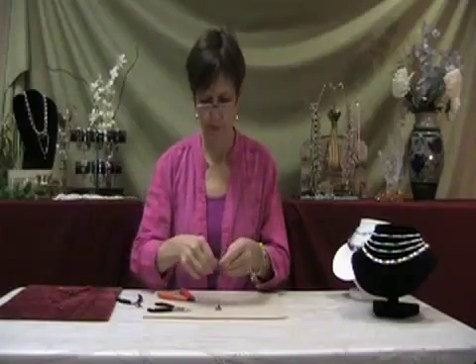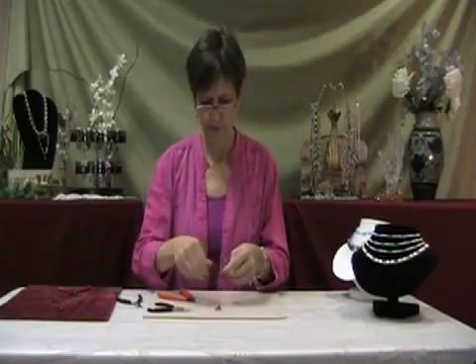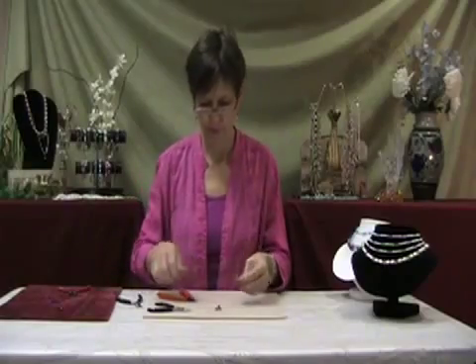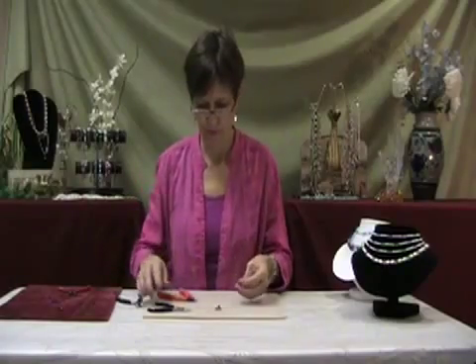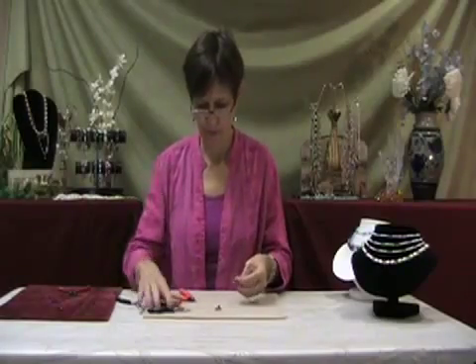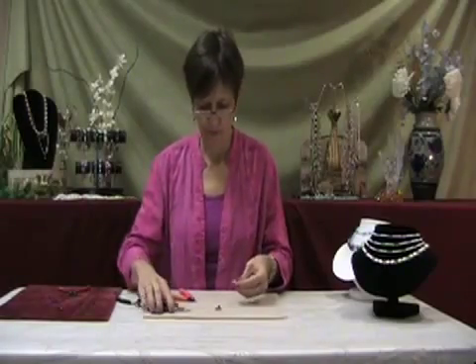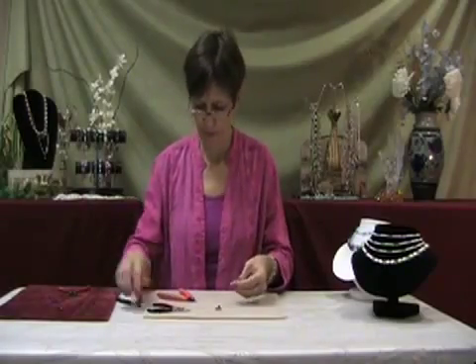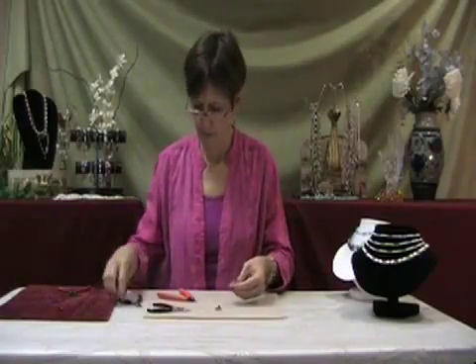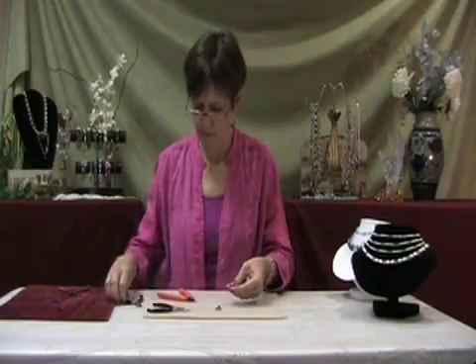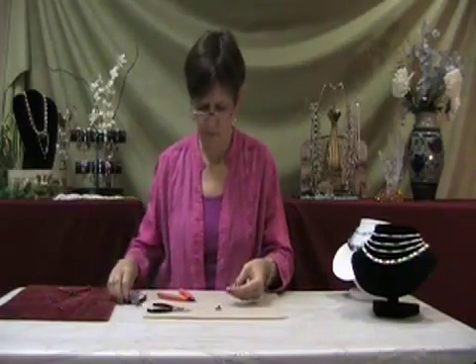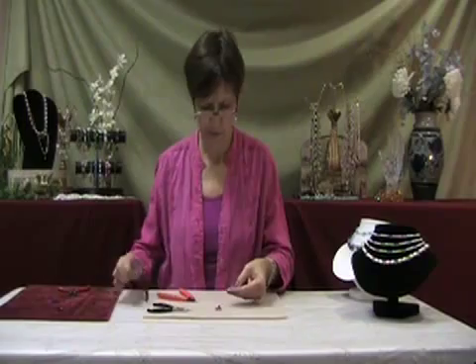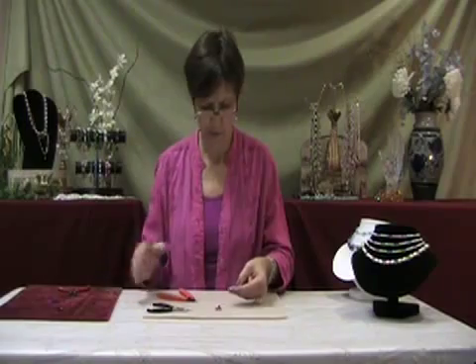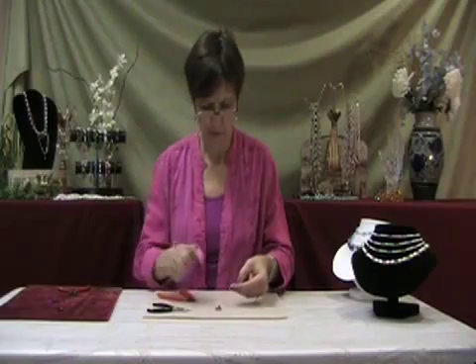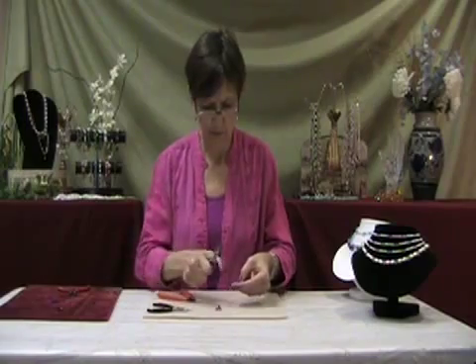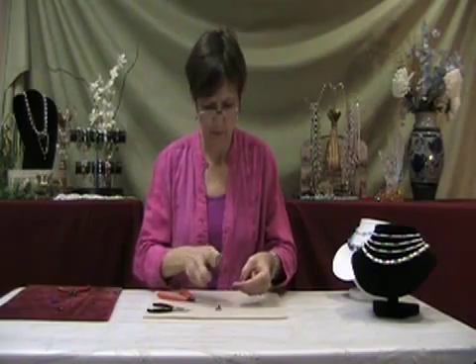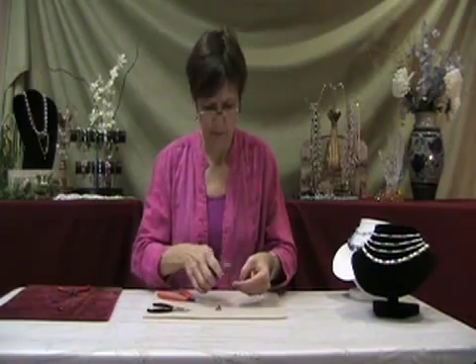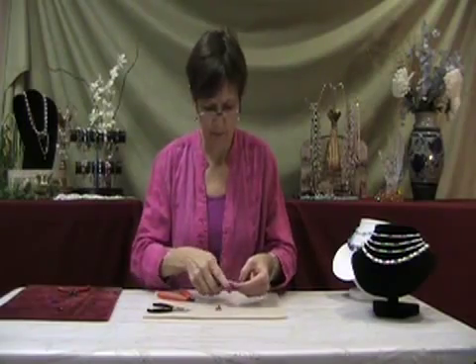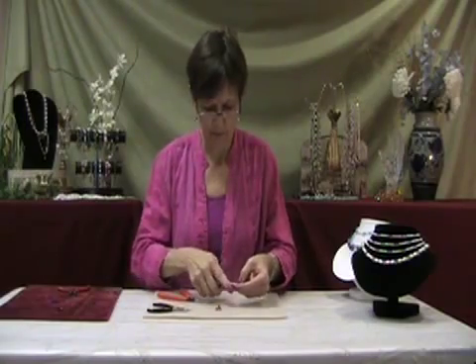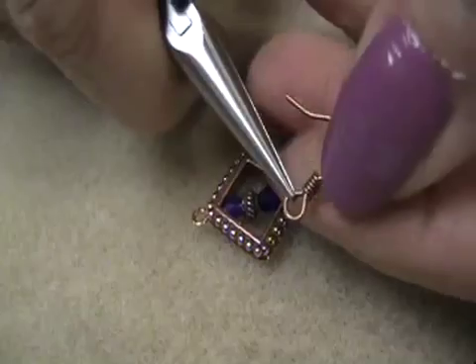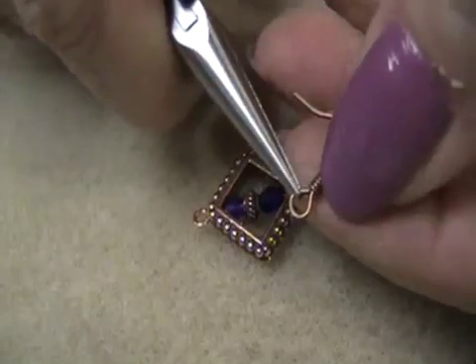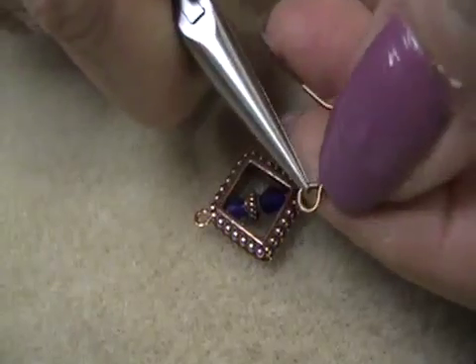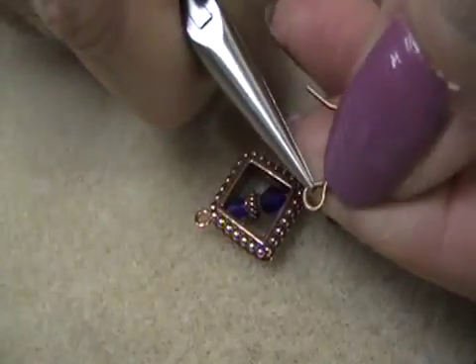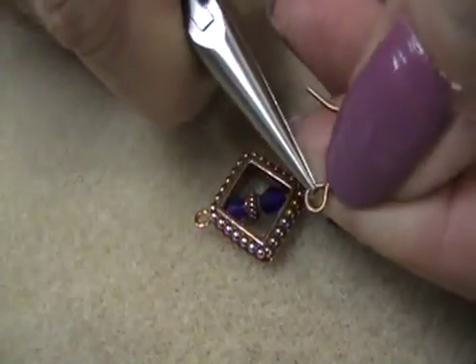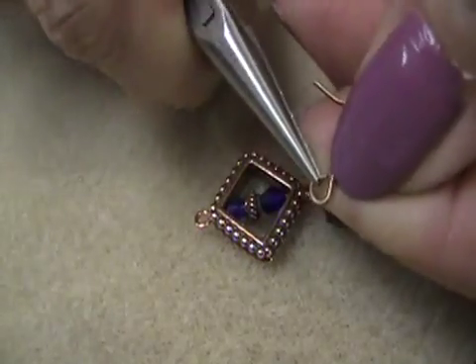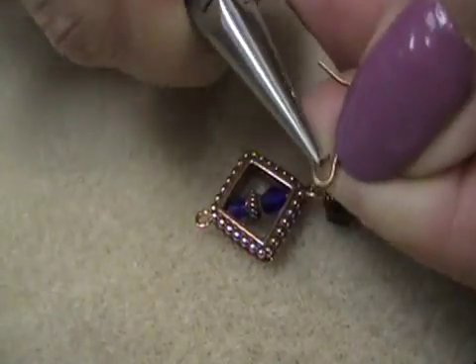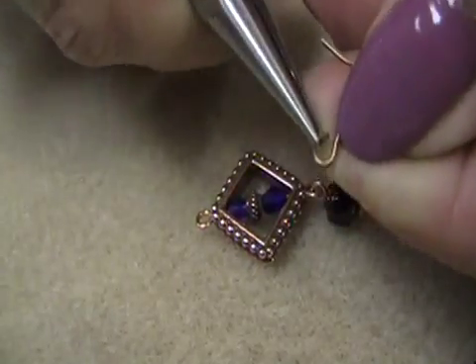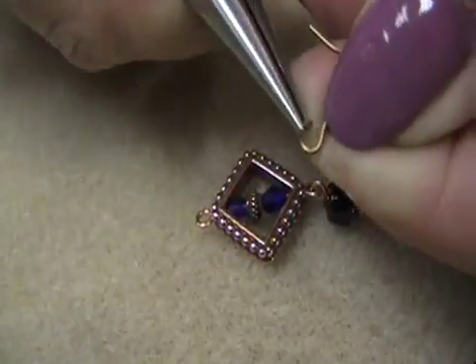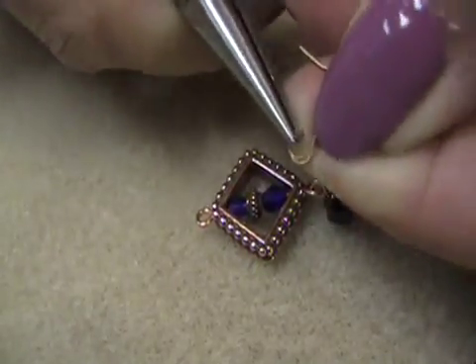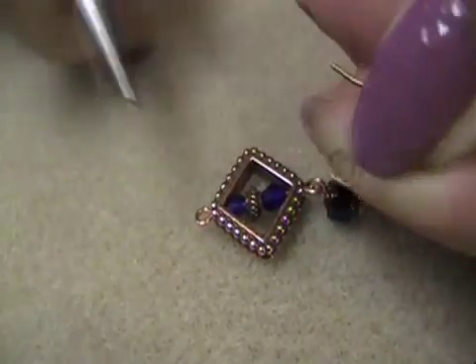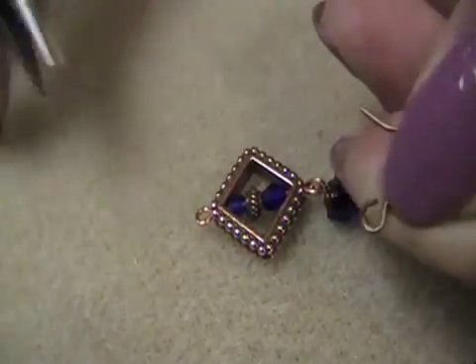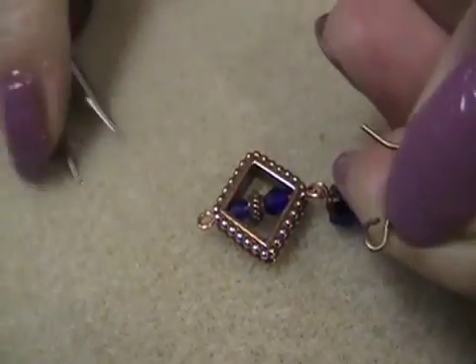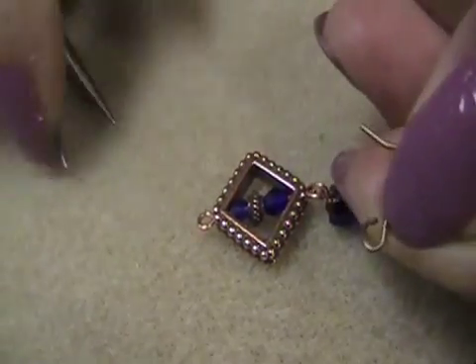Then, take a piece of the ear wire, slightly open the loop on the other end, and attach the ear wire to the frame.